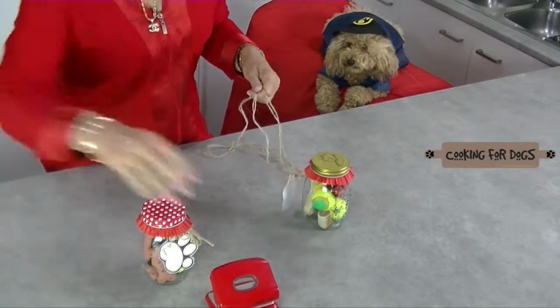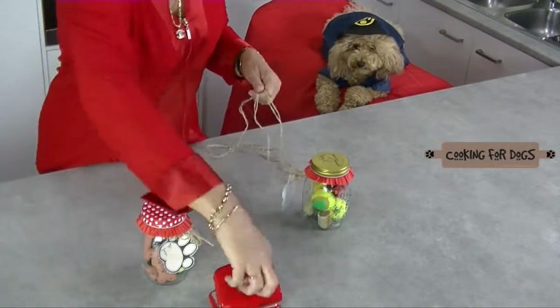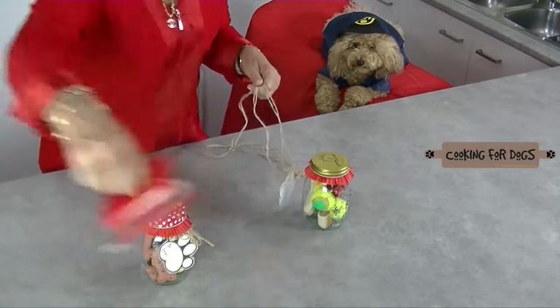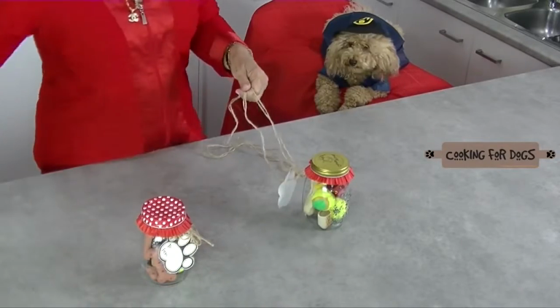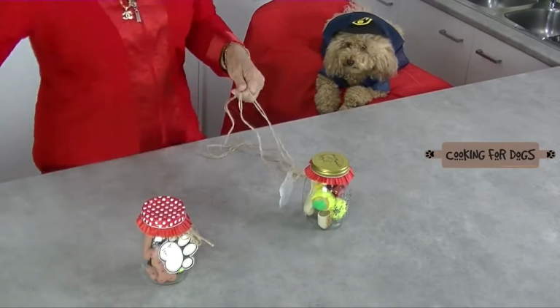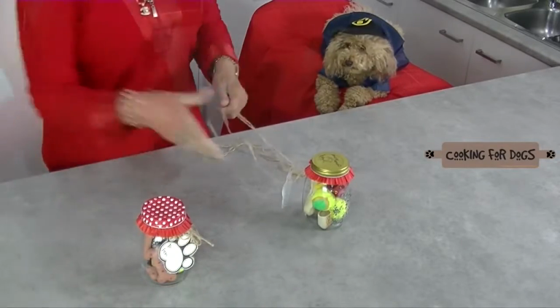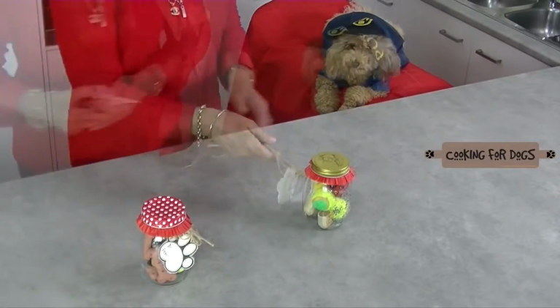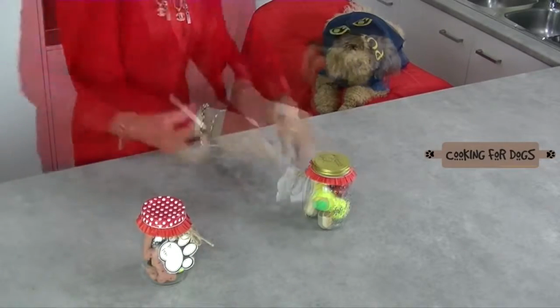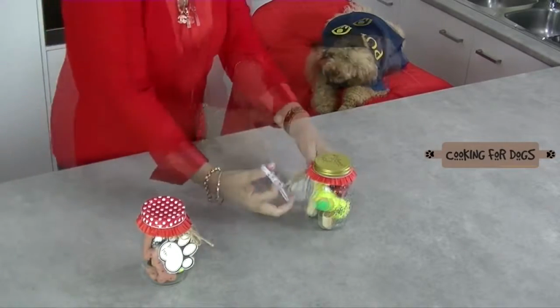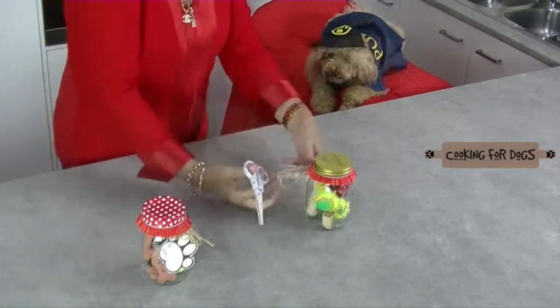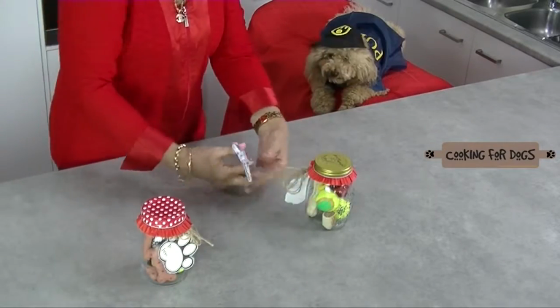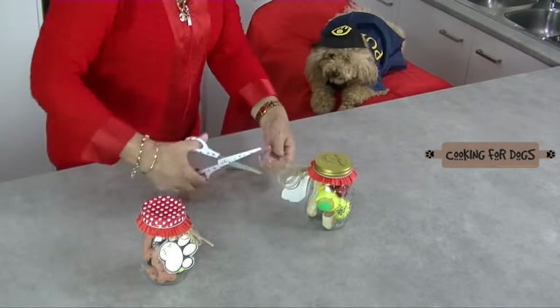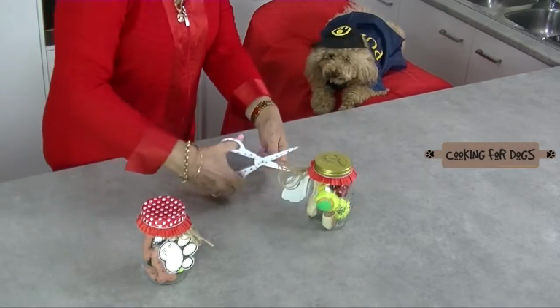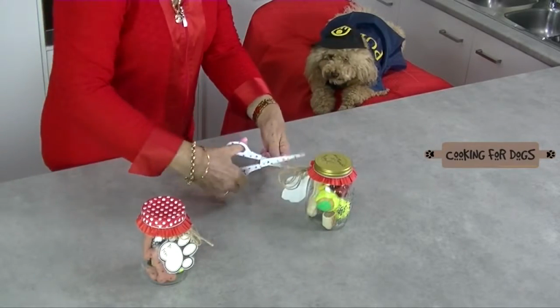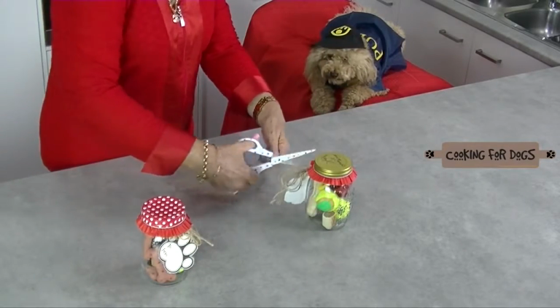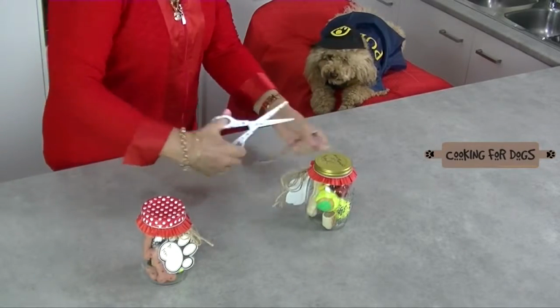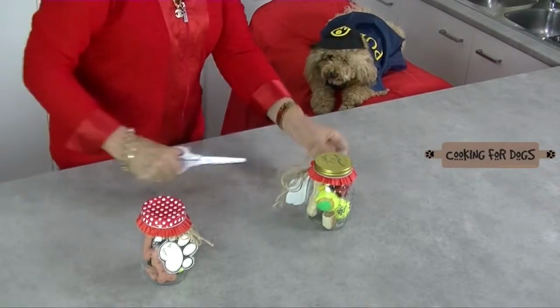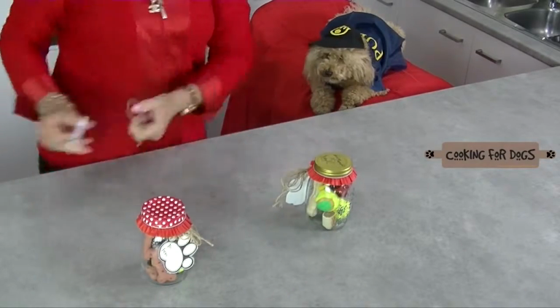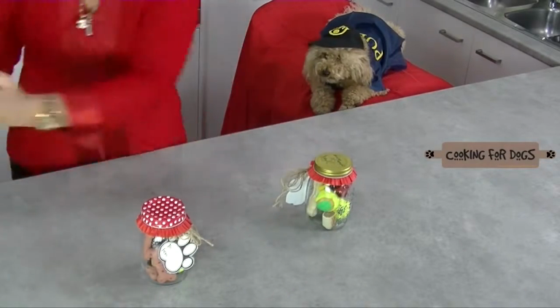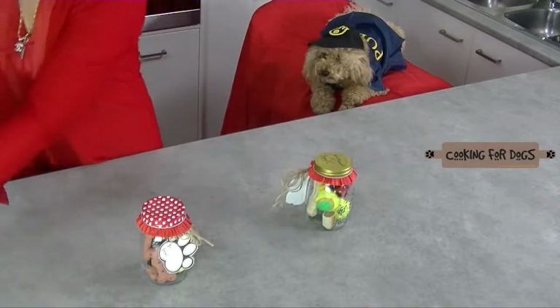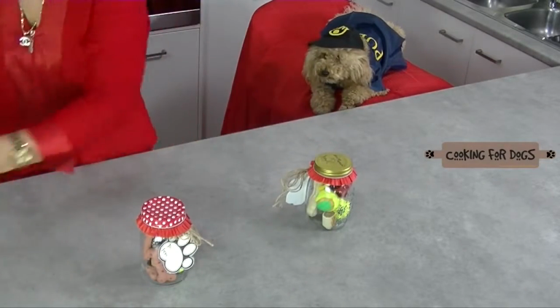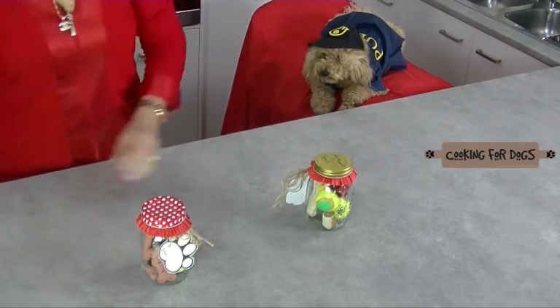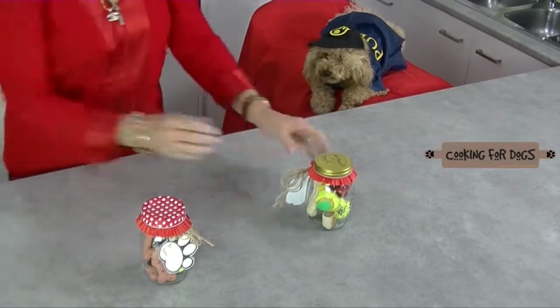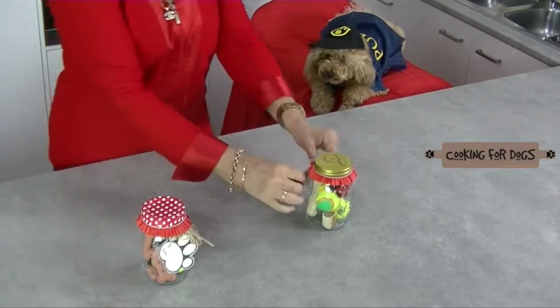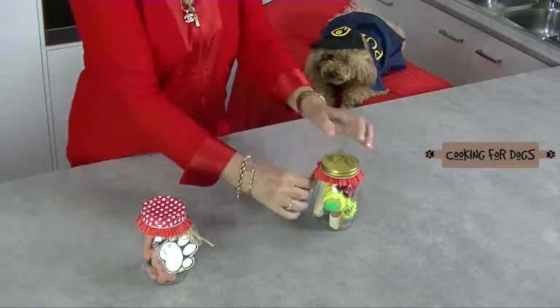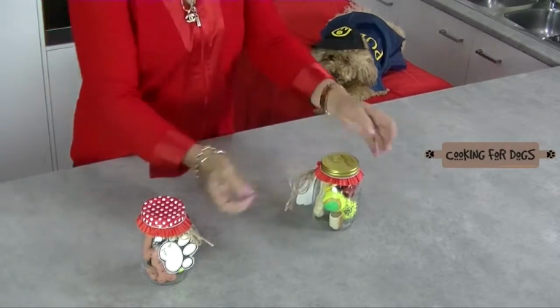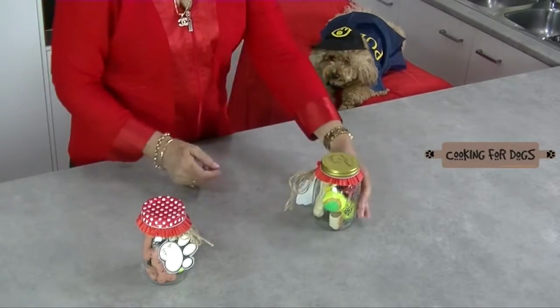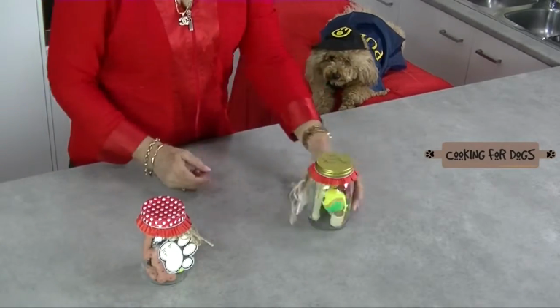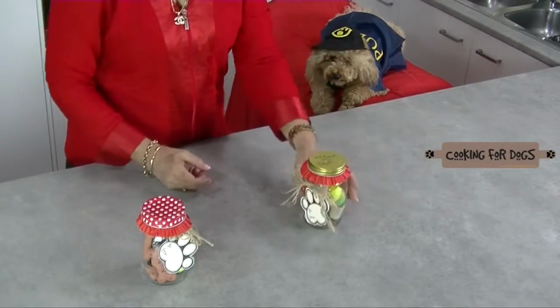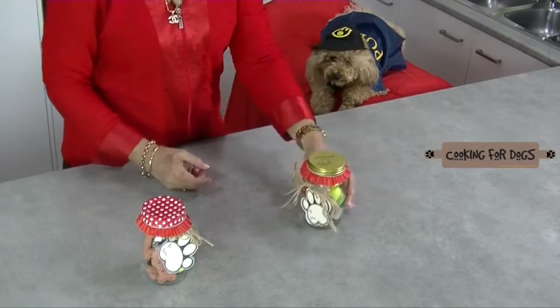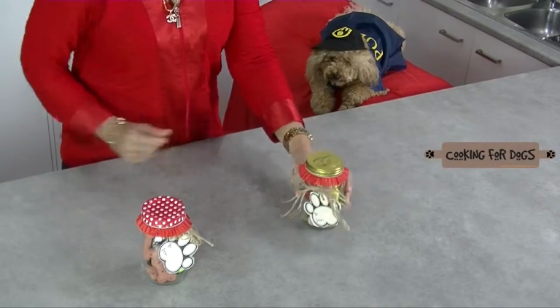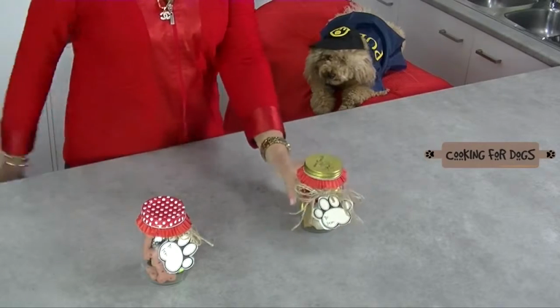And here we have a fabulous gifting jar. What do you think Roland? Would you like to get one for your birthday? What do you think Roland is going to do with that?